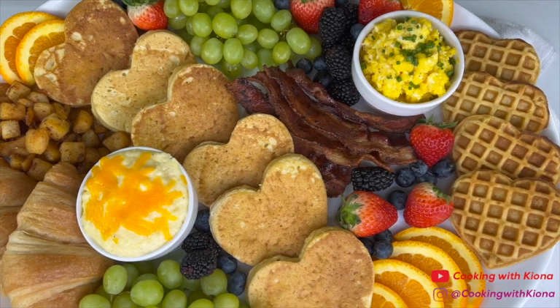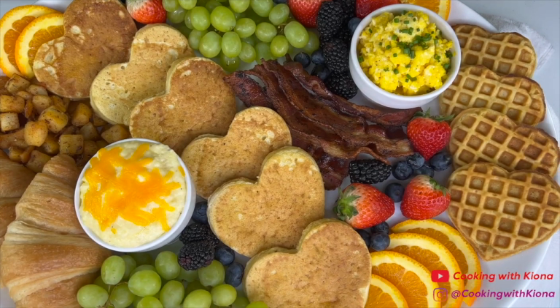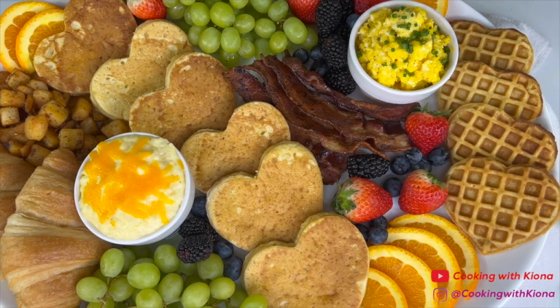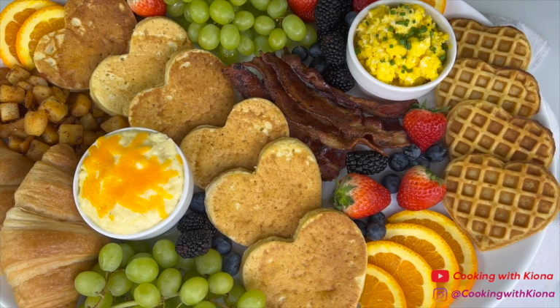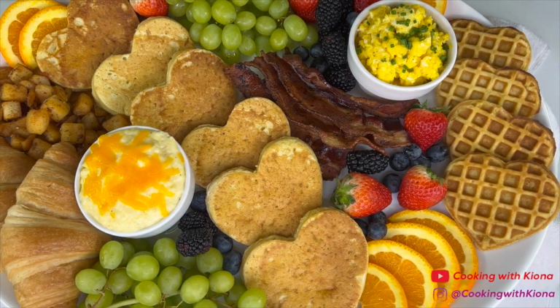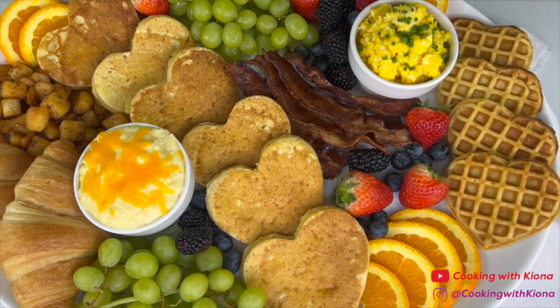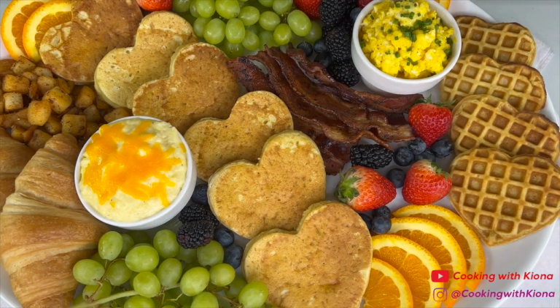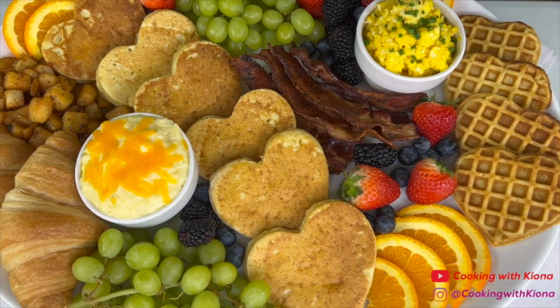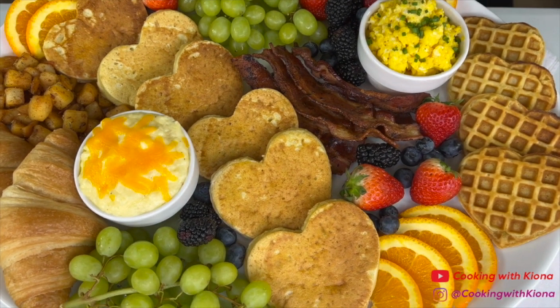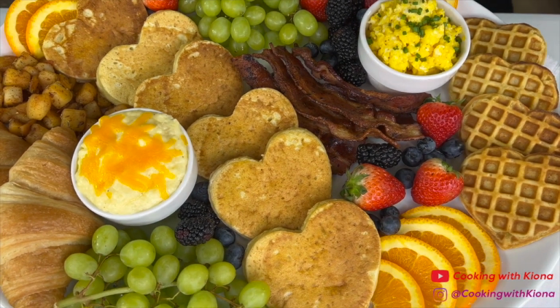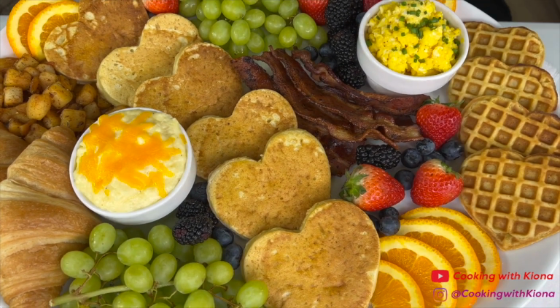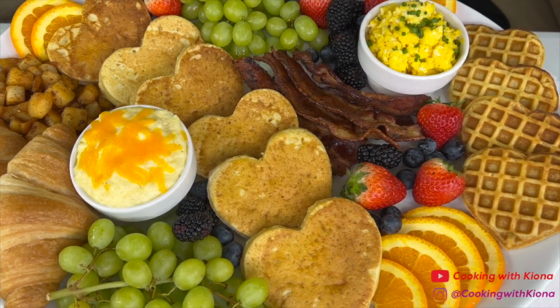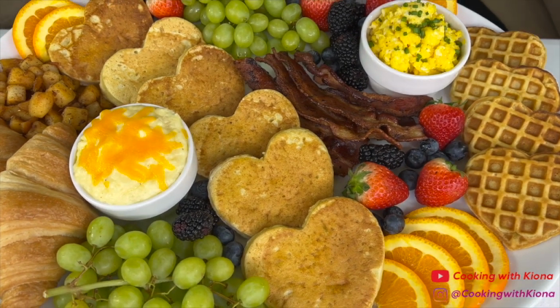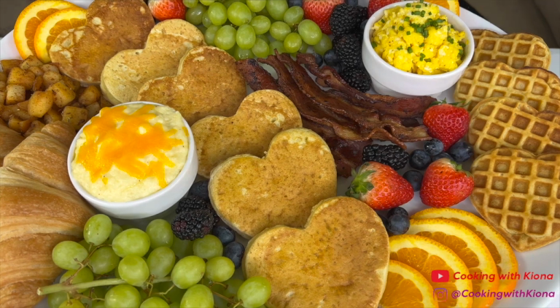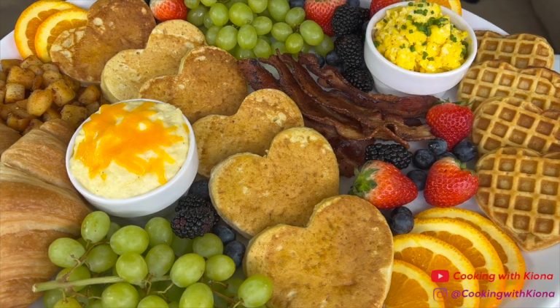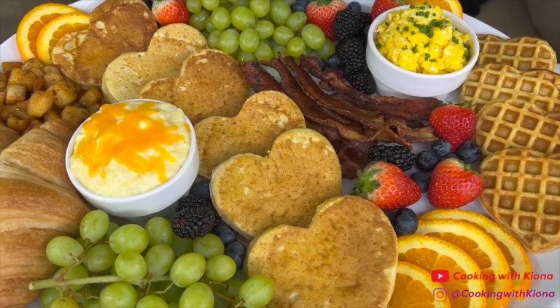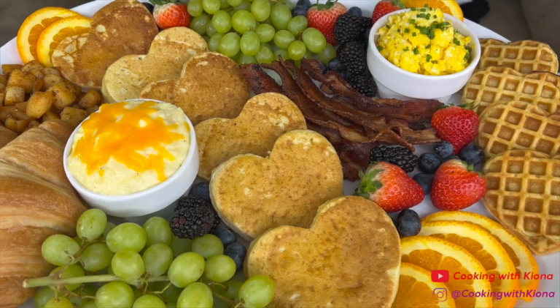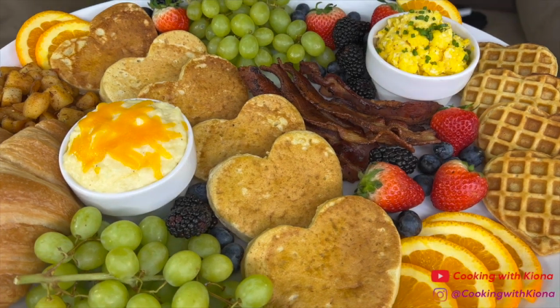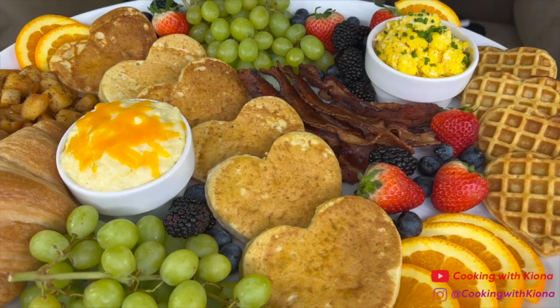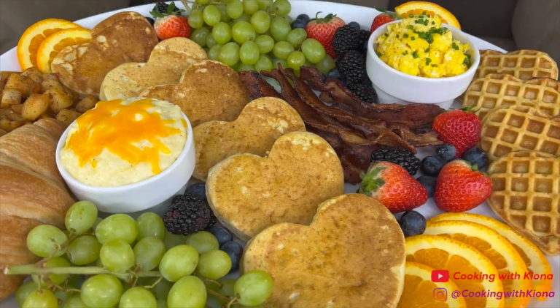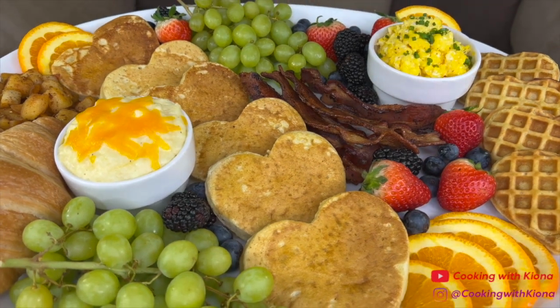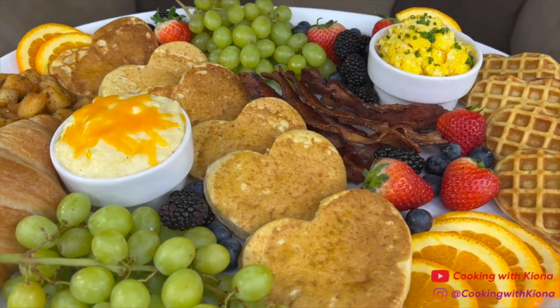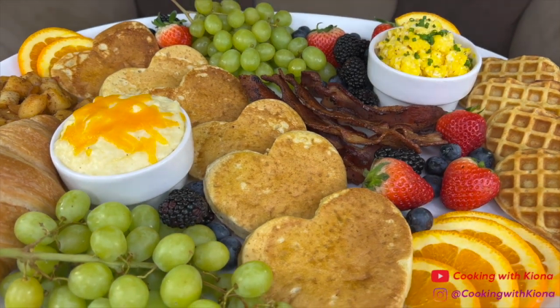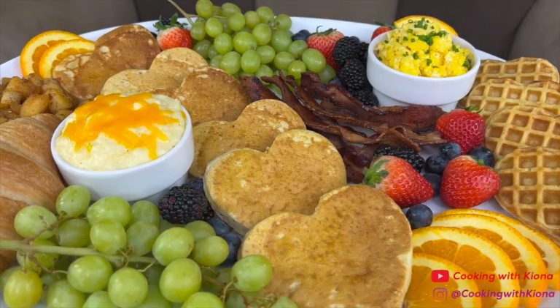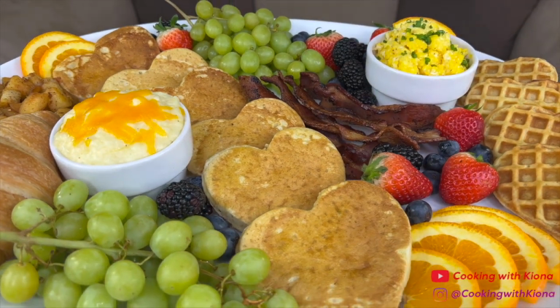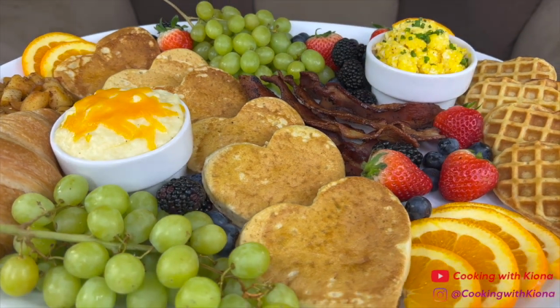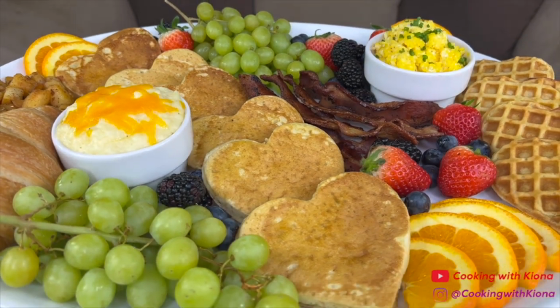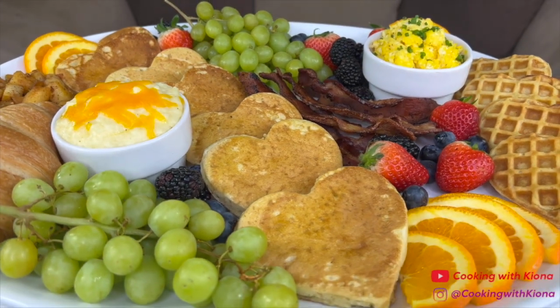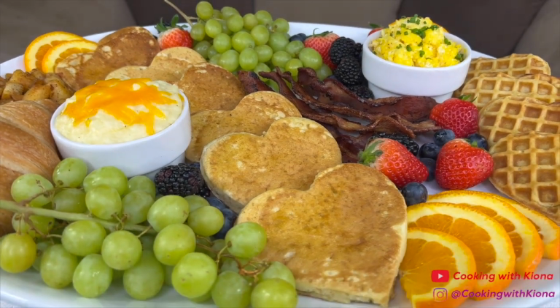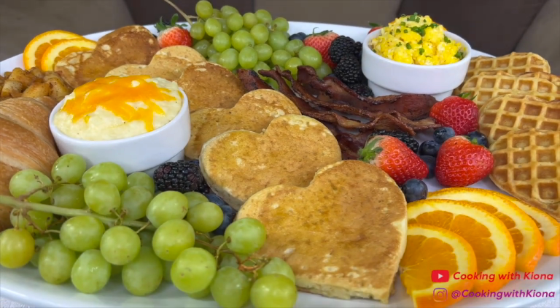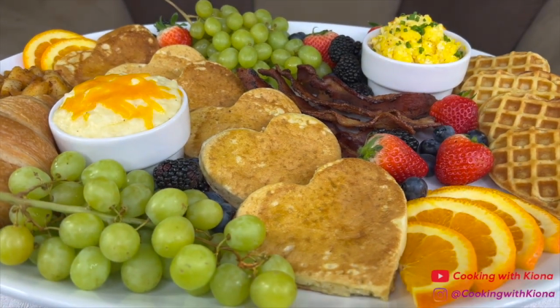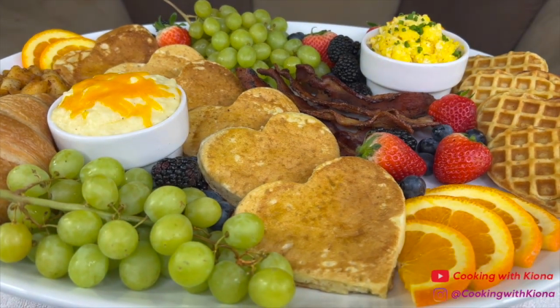Hey everyone, I made this beautiful breakfast charcuterie board for Valentine's Day and I can't wait to show you how to make it. So let's get started with the video.